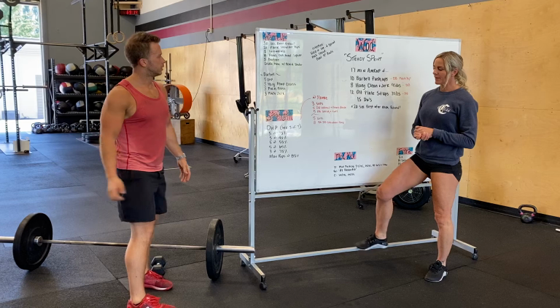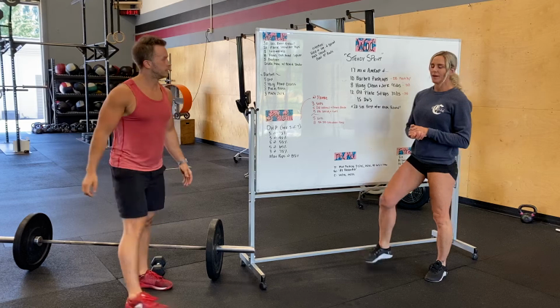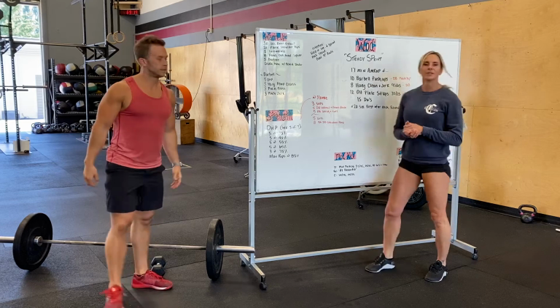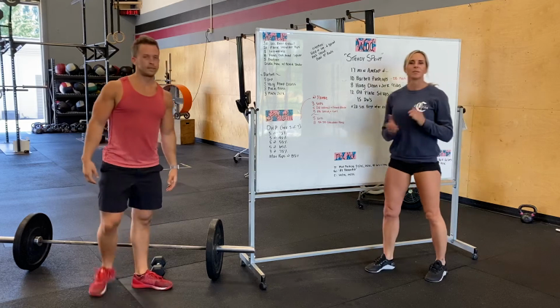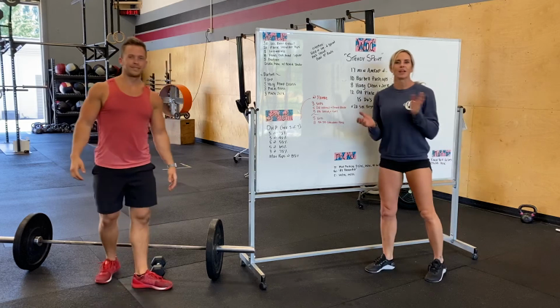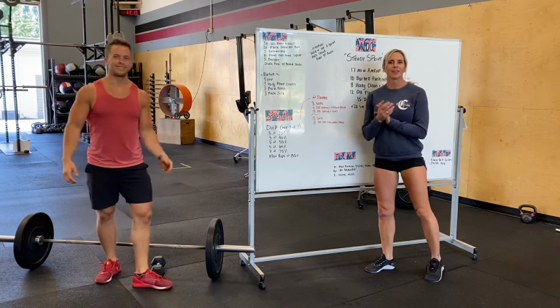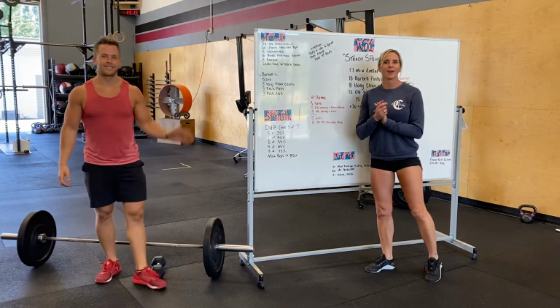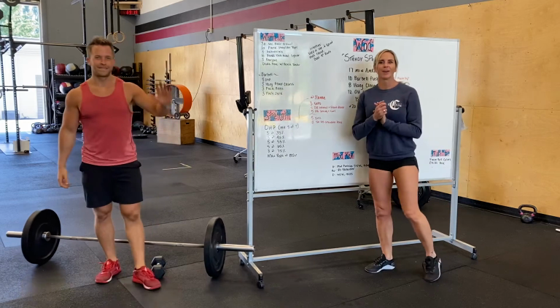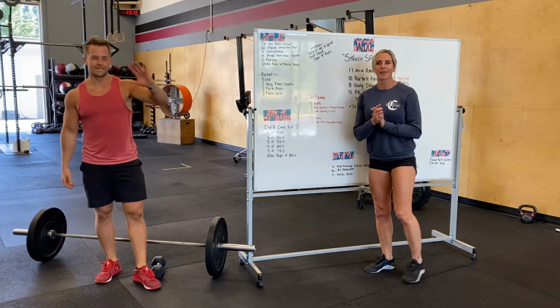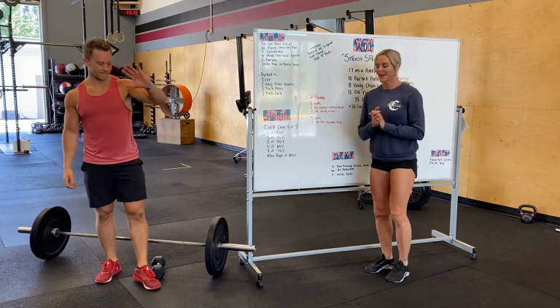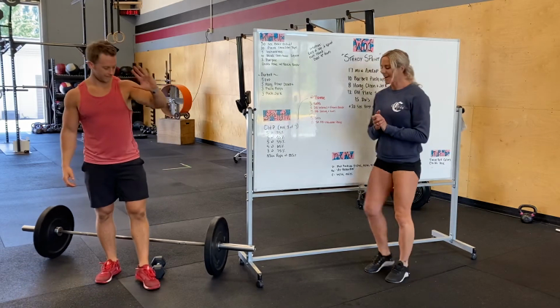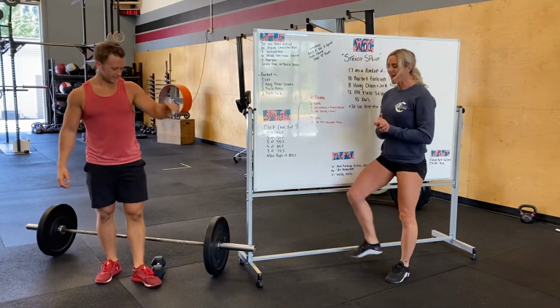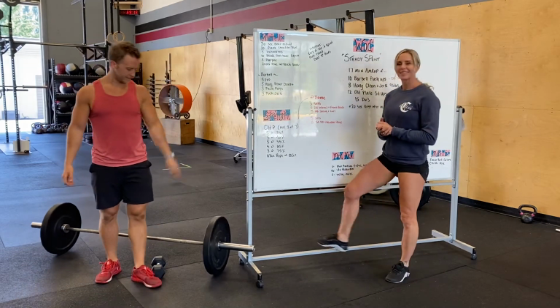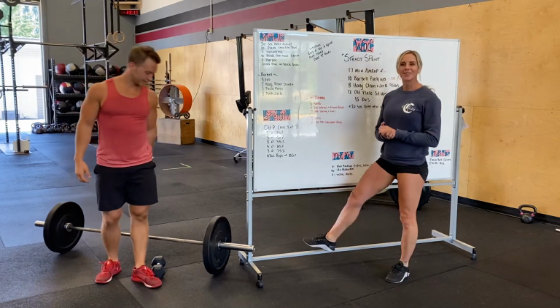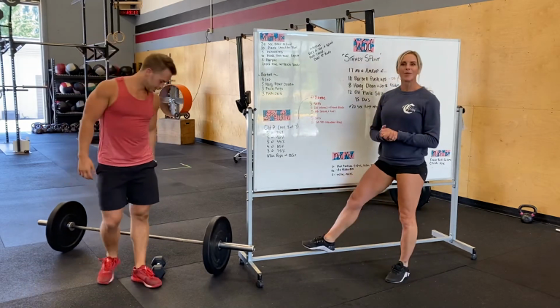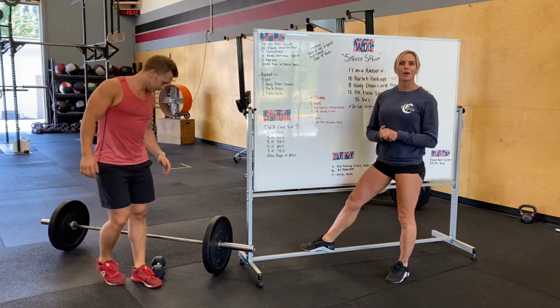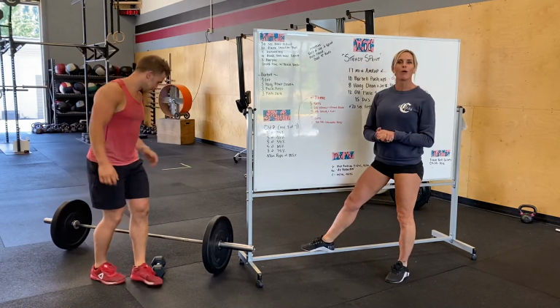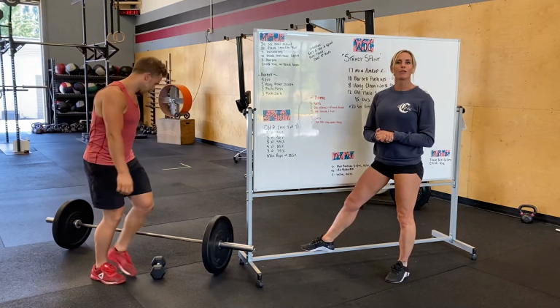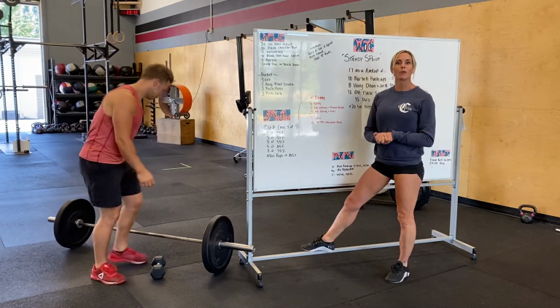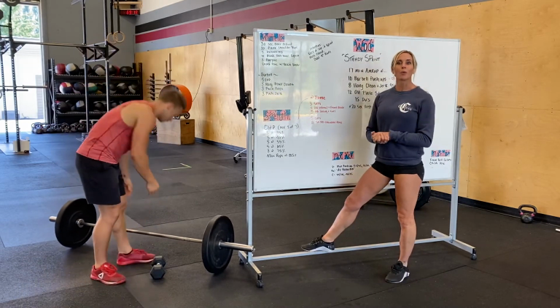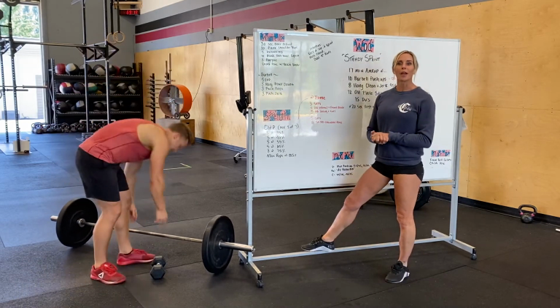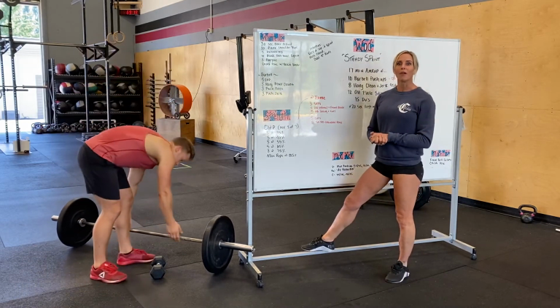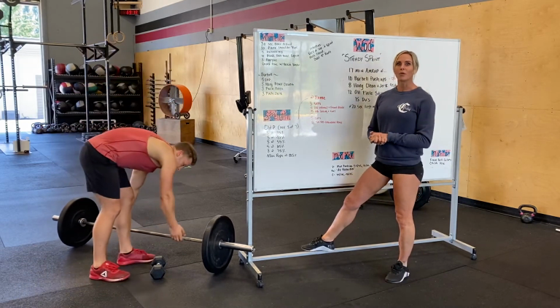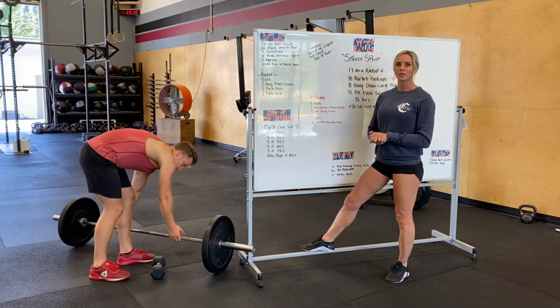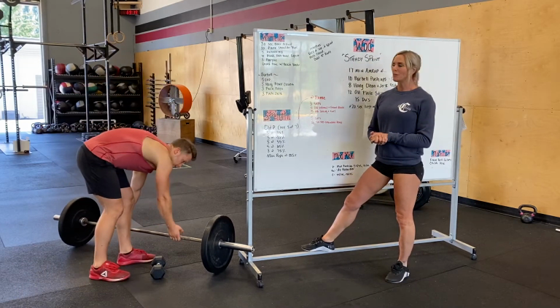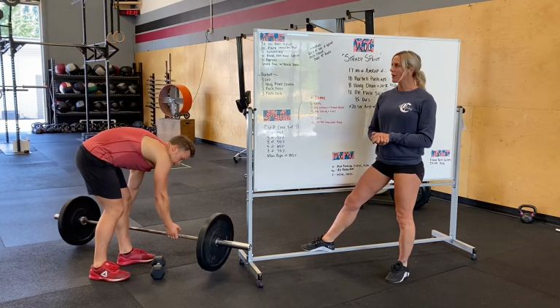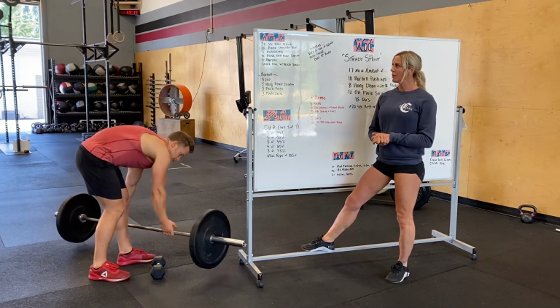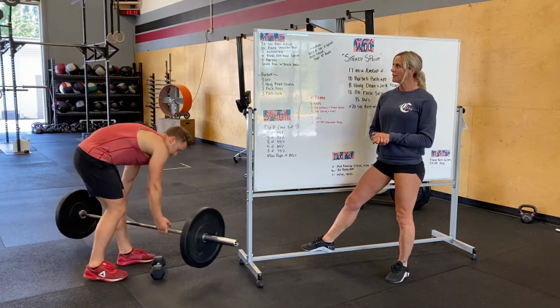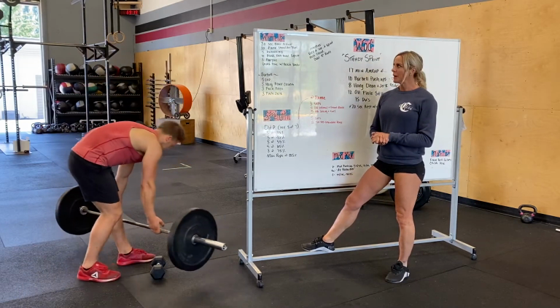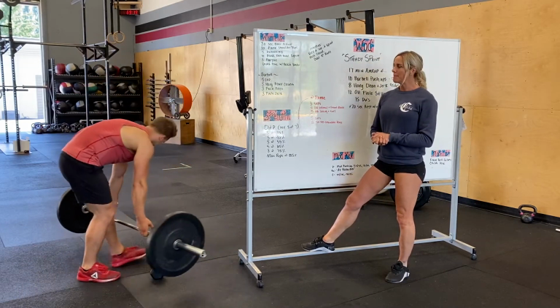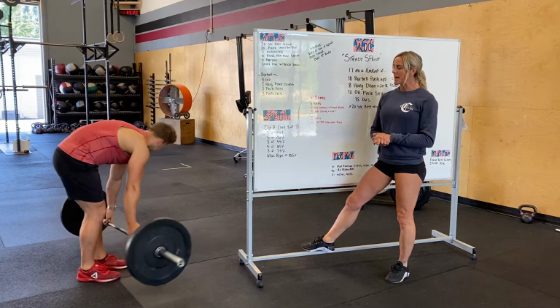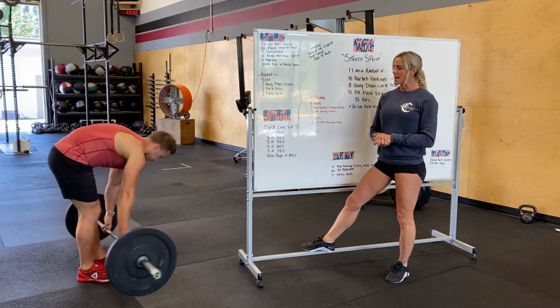What's up Cheto? Kari and Alex here going over the workout for tomorrow, Monday.